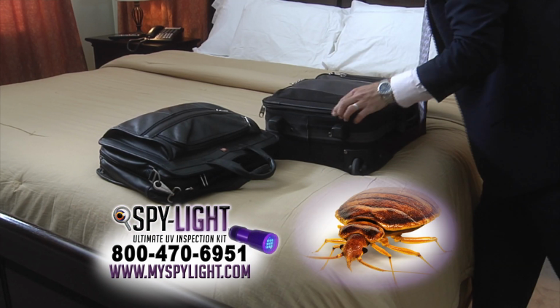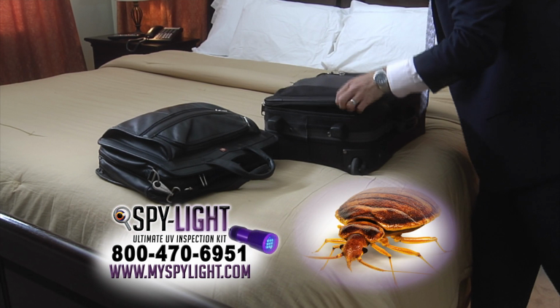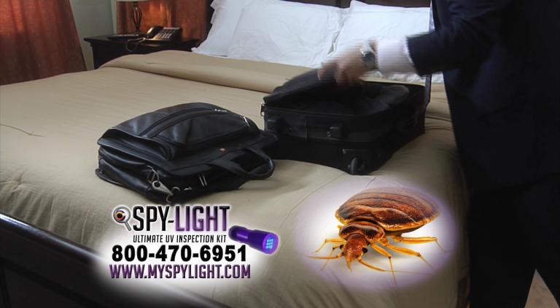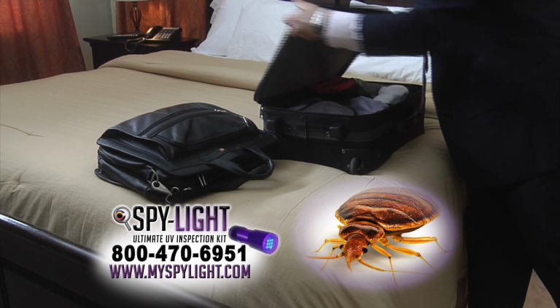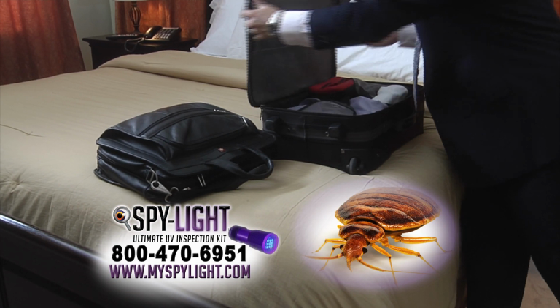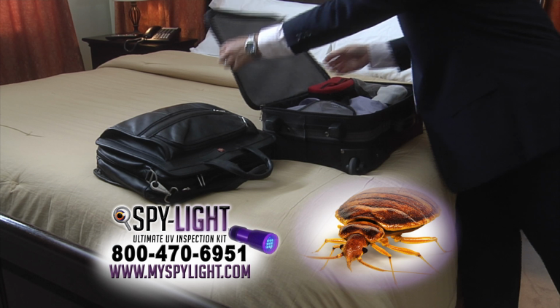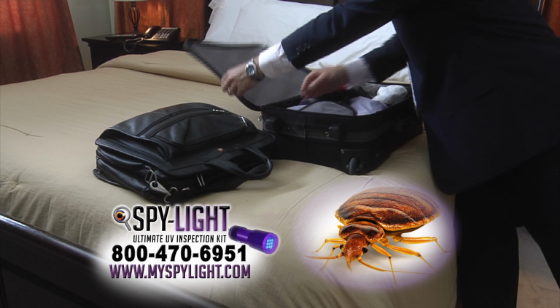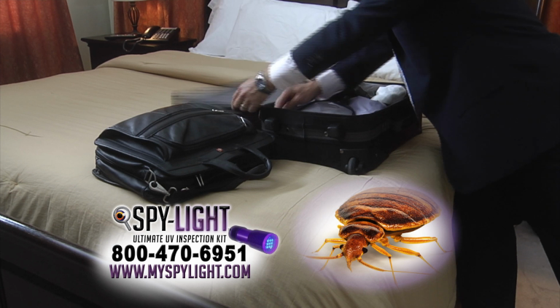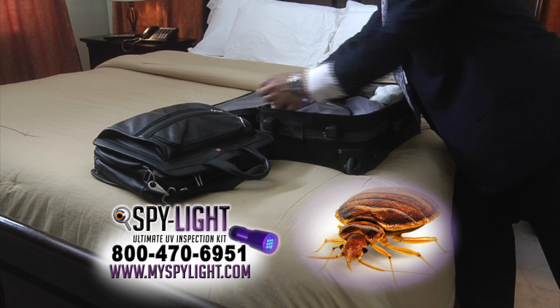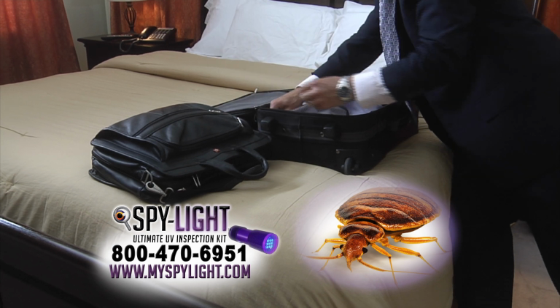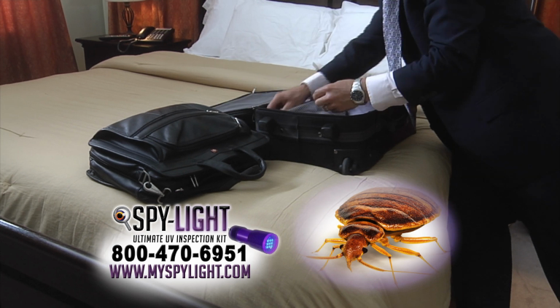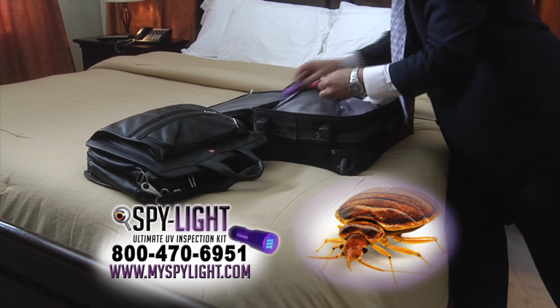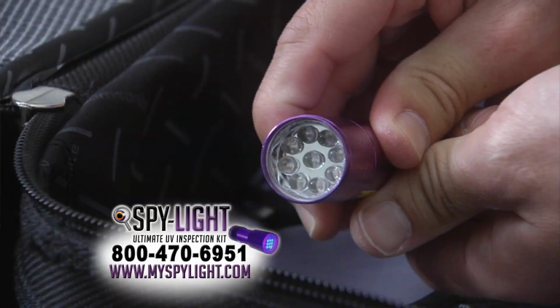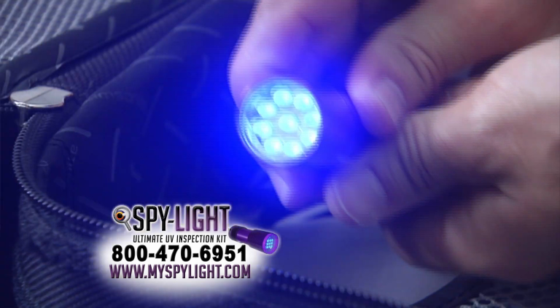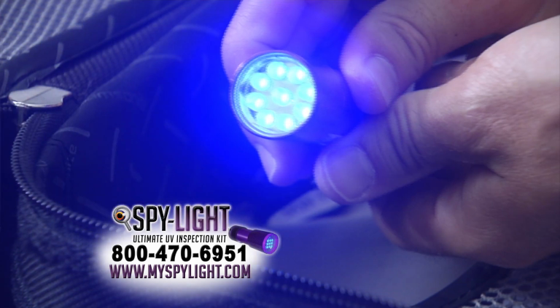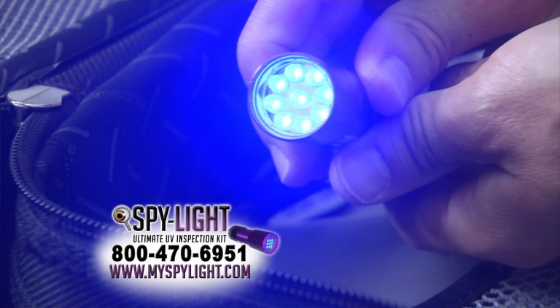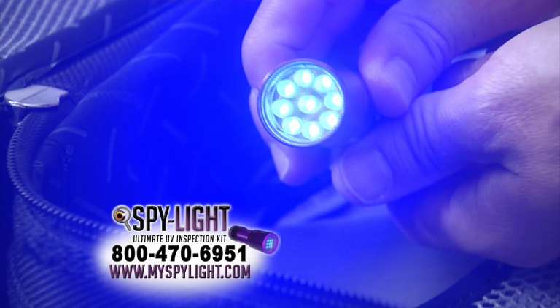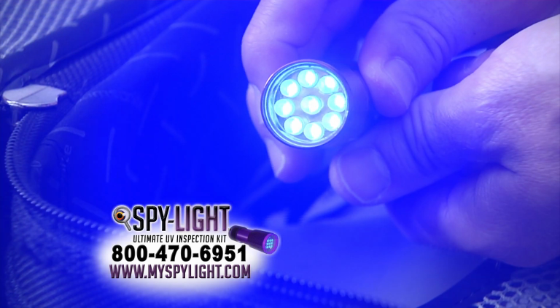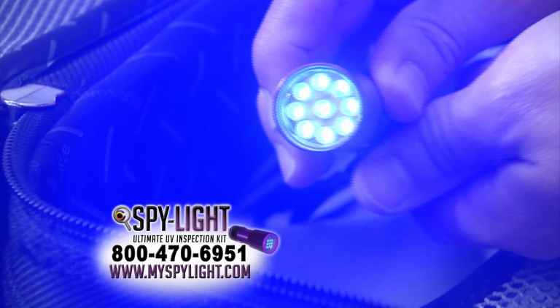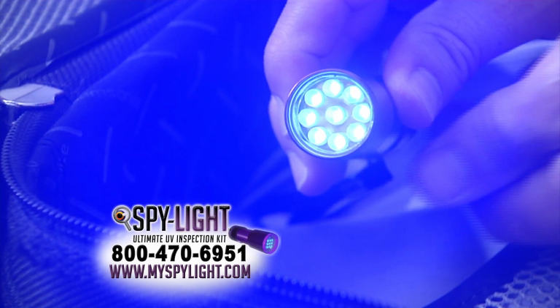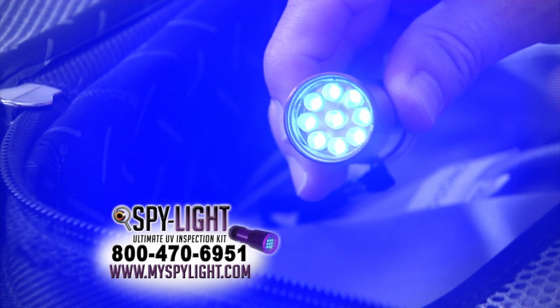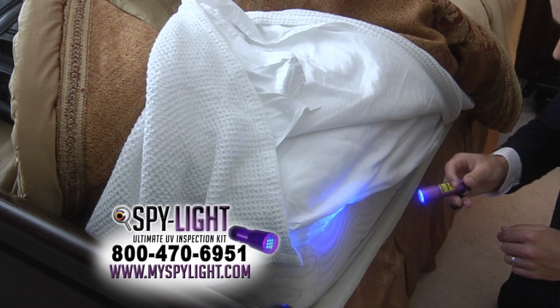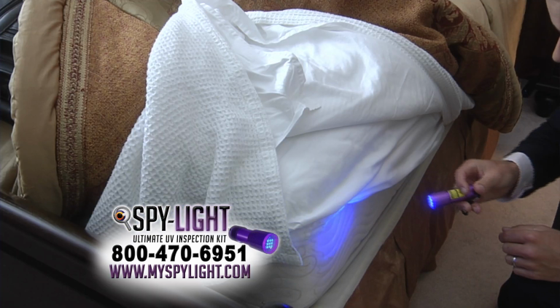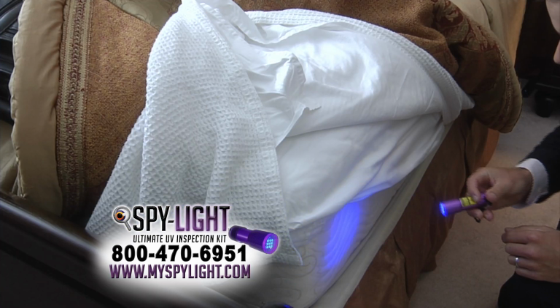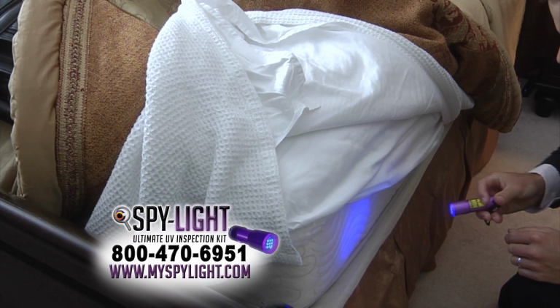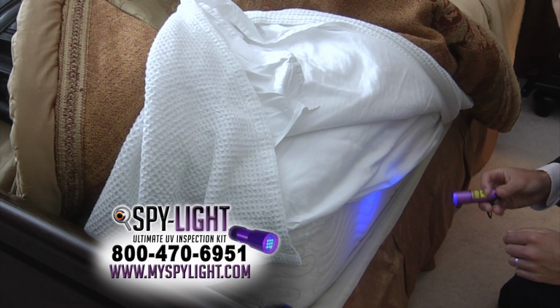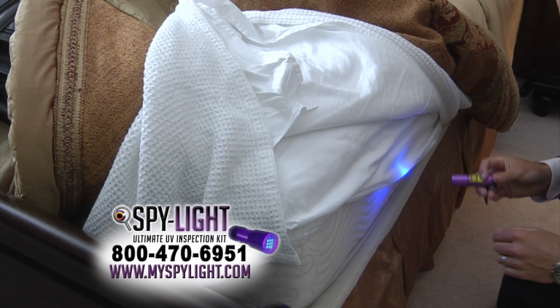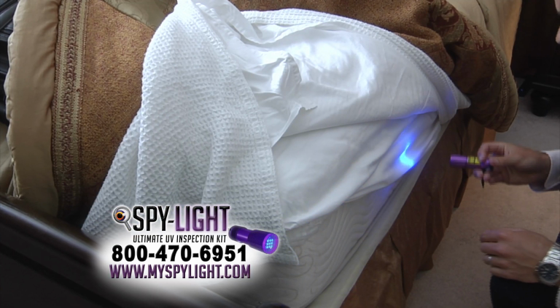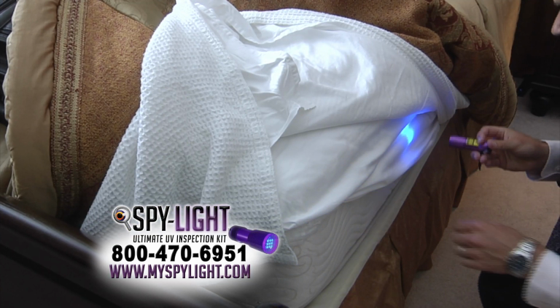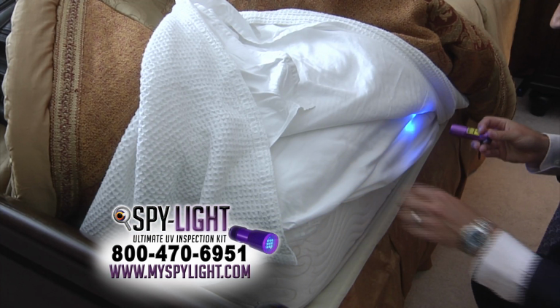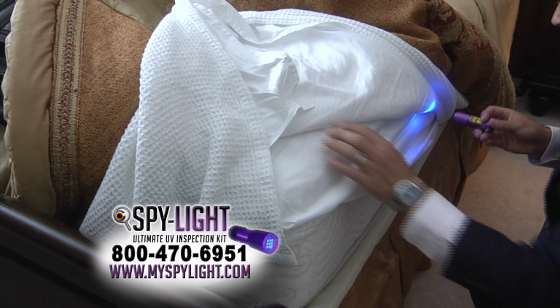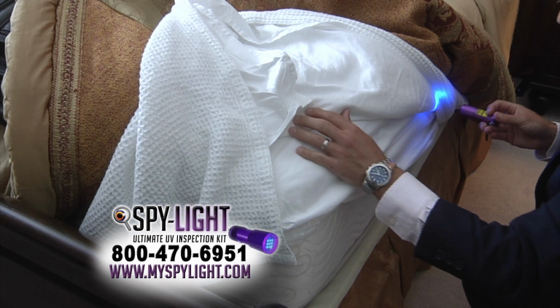Bed bugs have reached epidemic proportions in hotels, but with SpyLite, you can inspect your room before you check in.